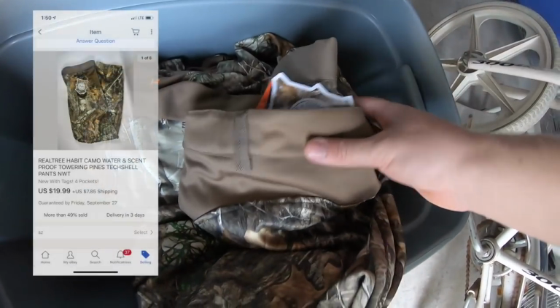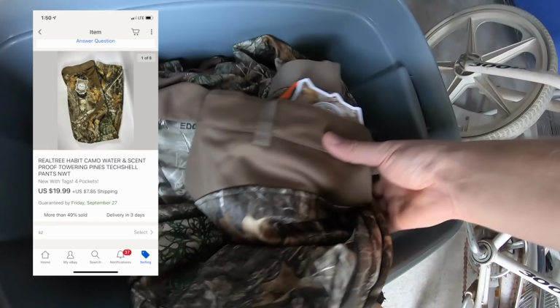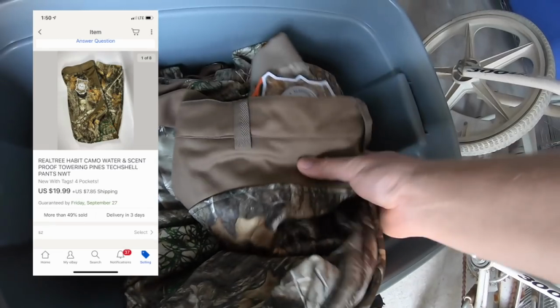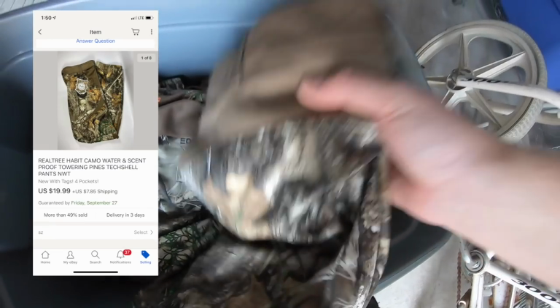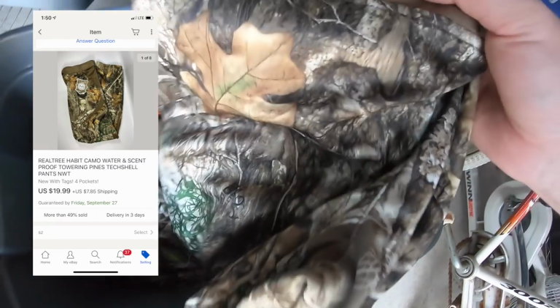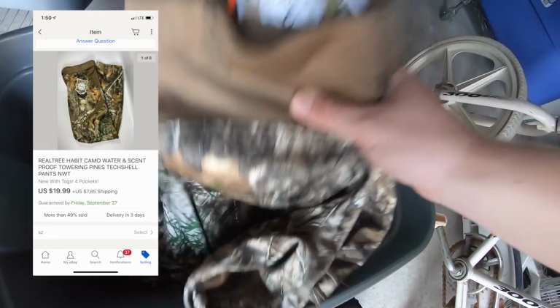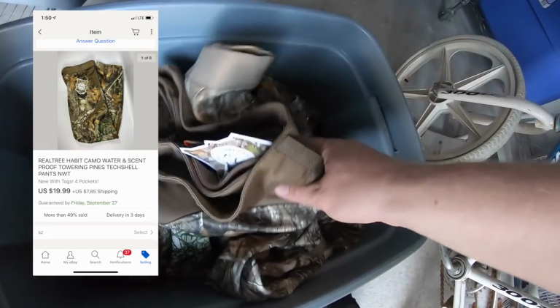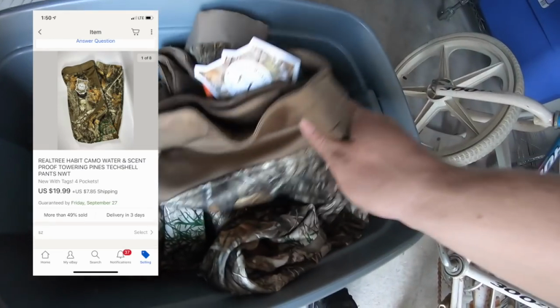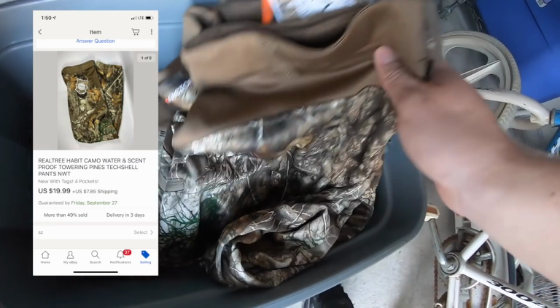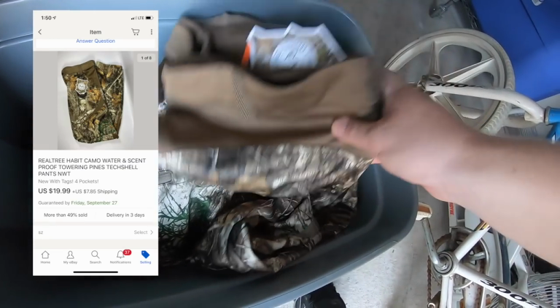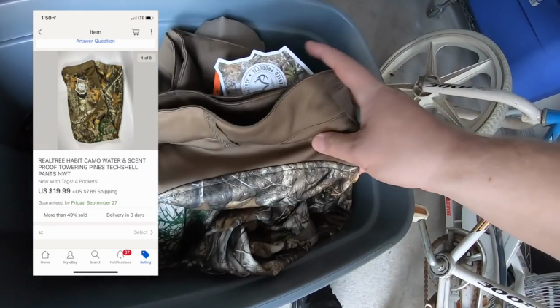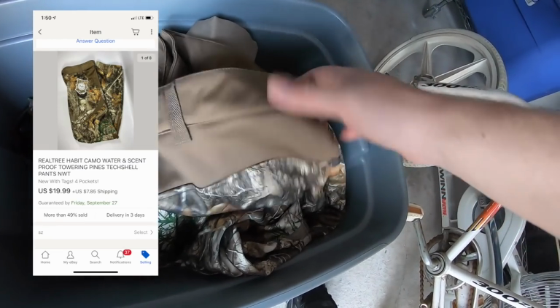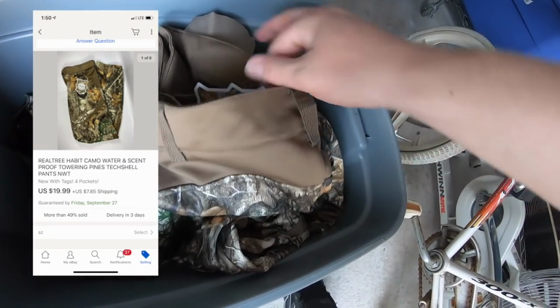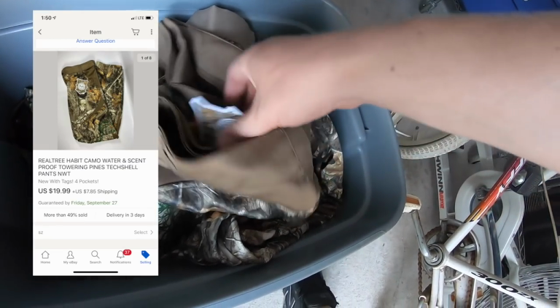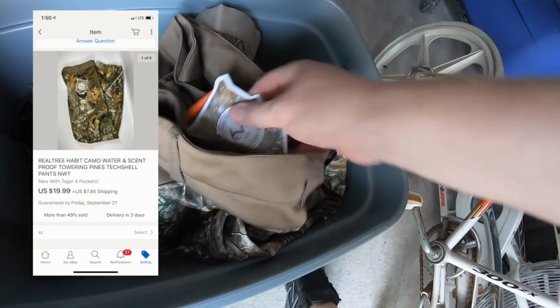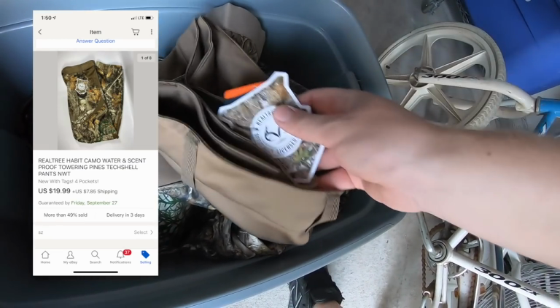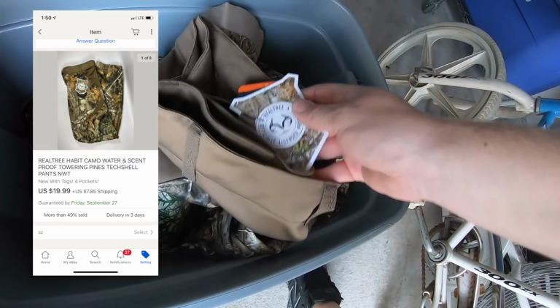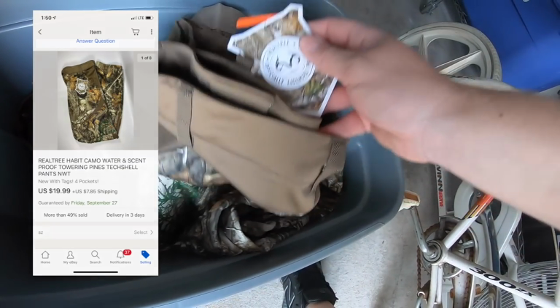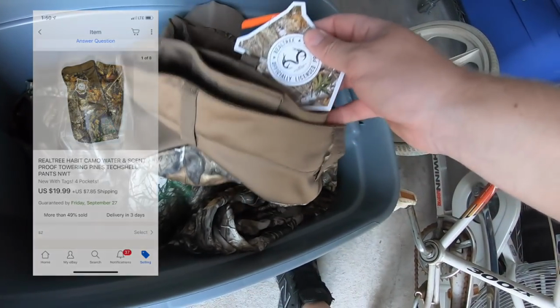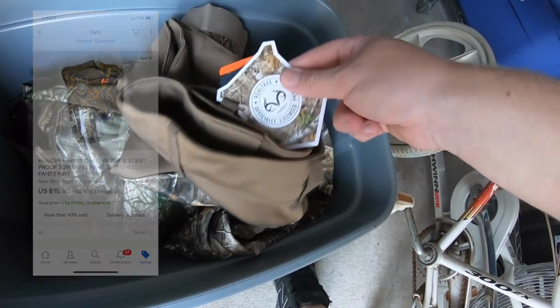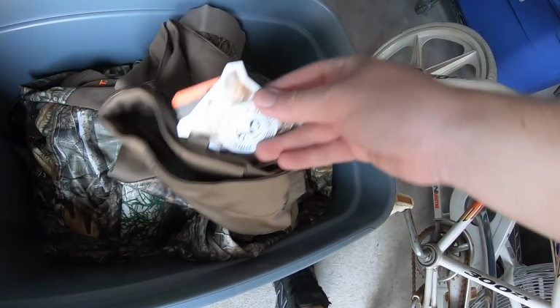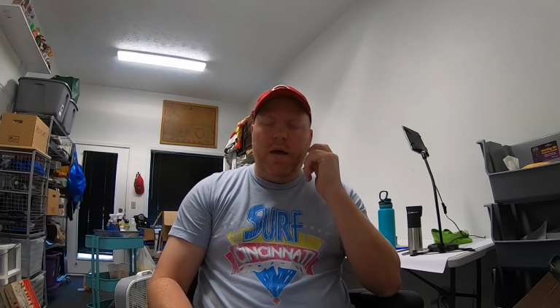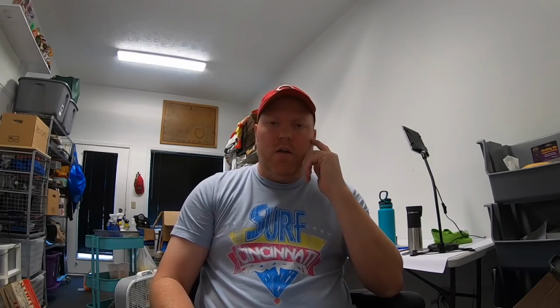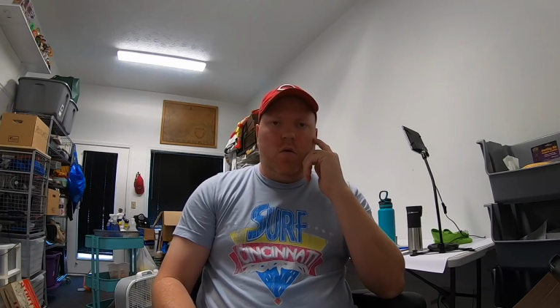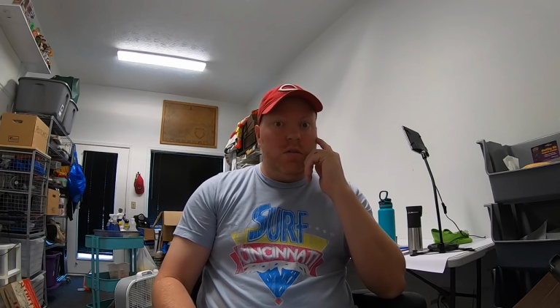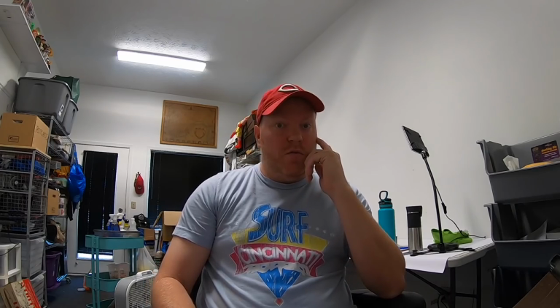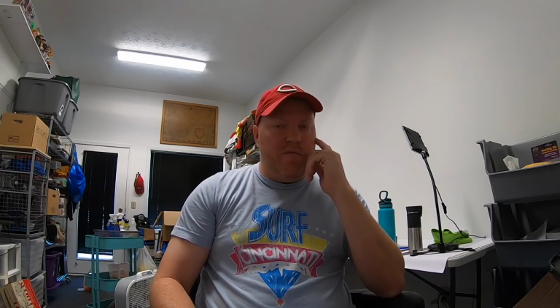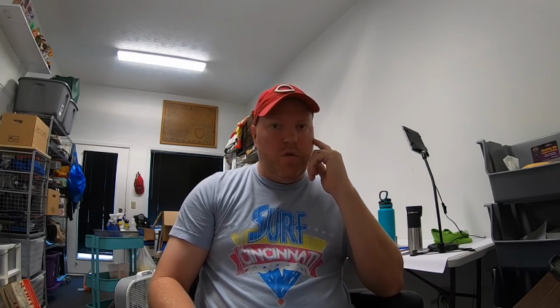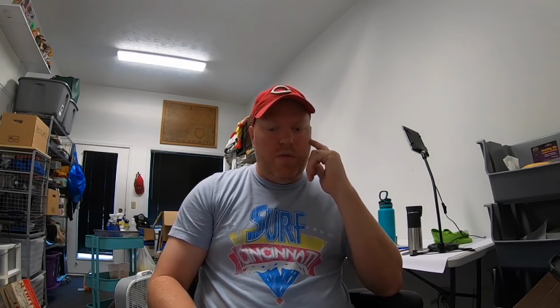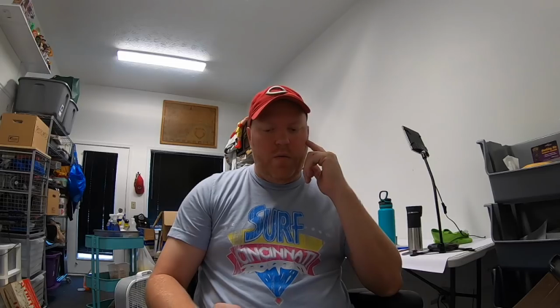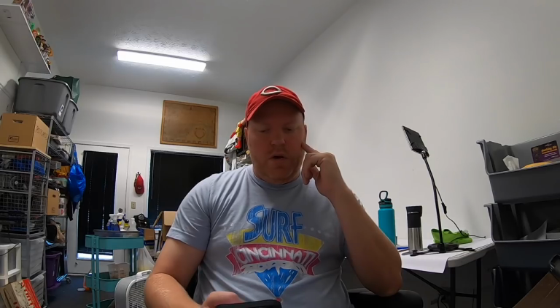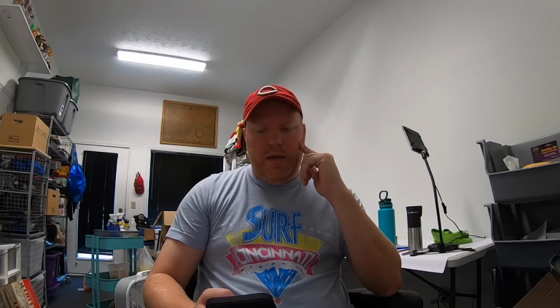Sold another pair of camo pants — extra large. Sold for $19.99 plus shipping. Don't have many of these left.